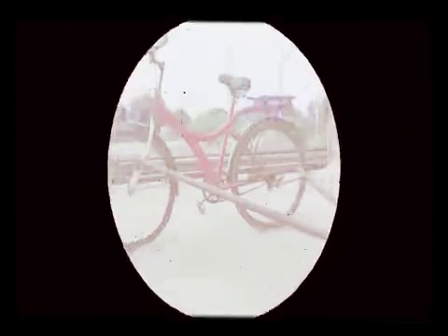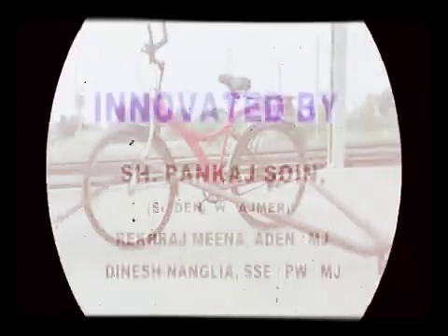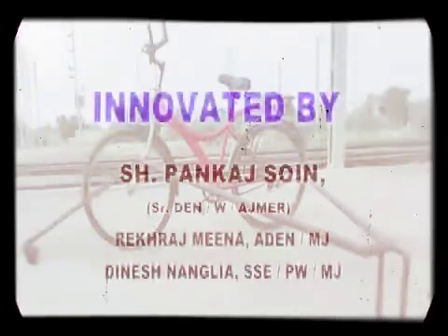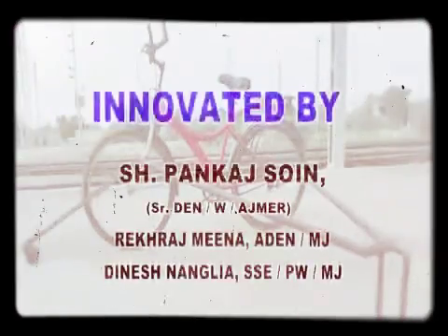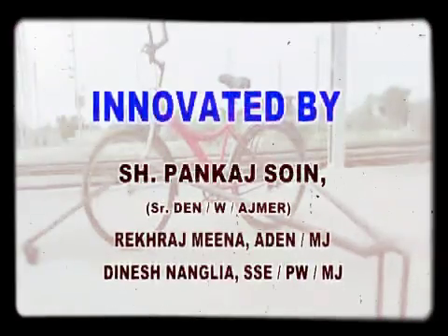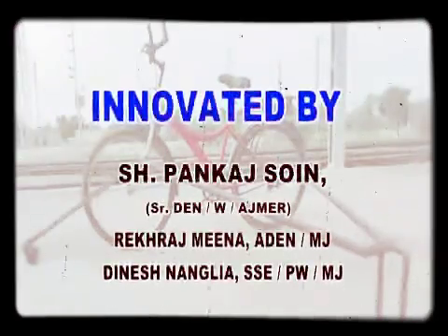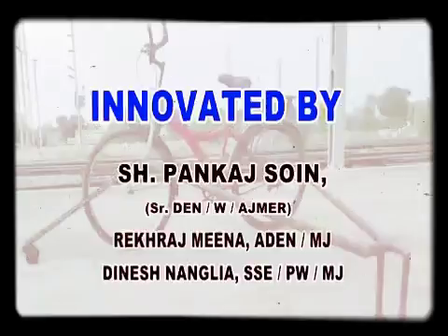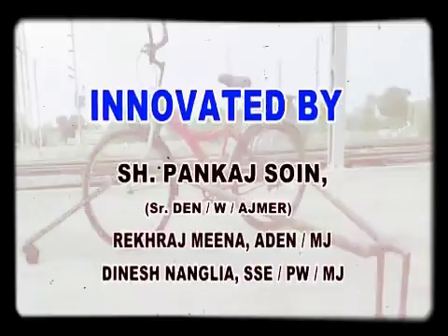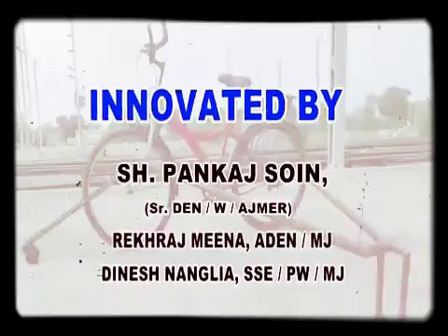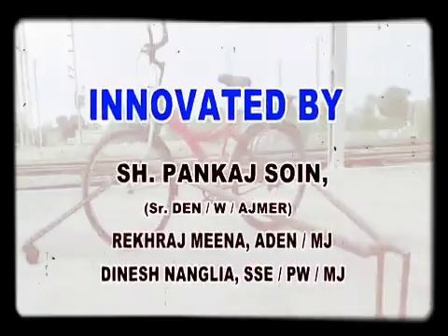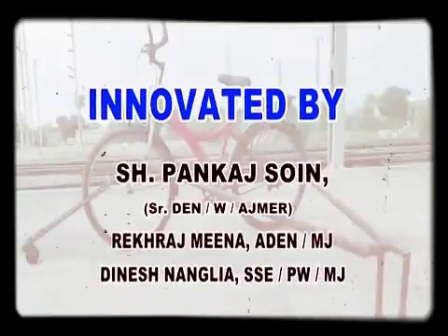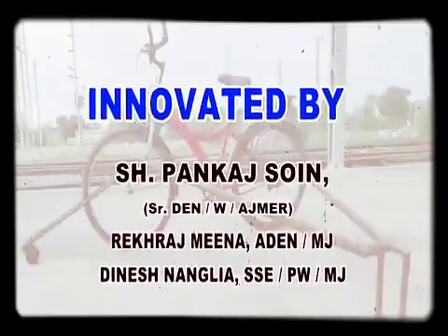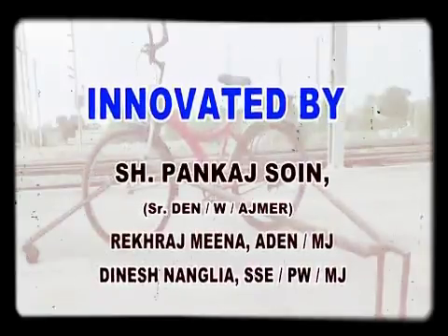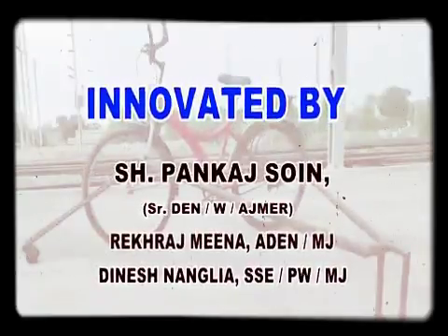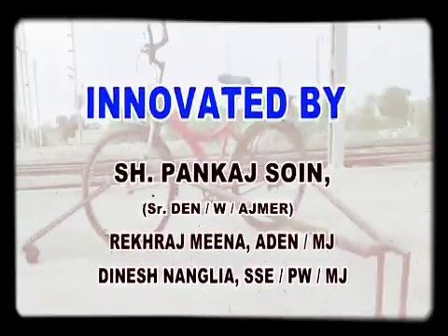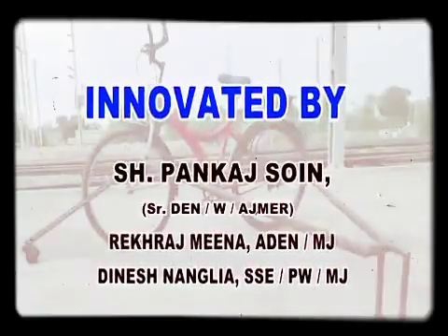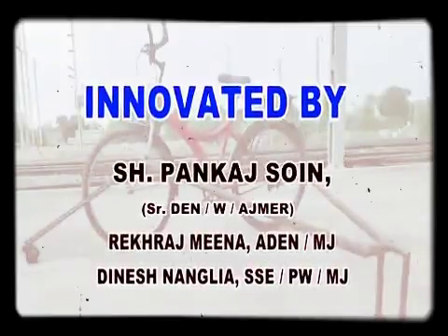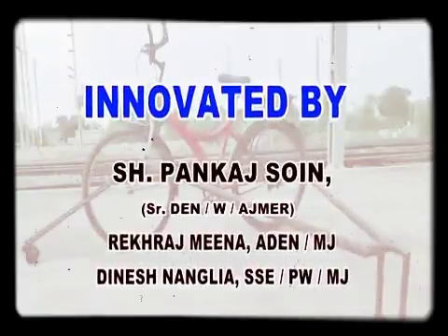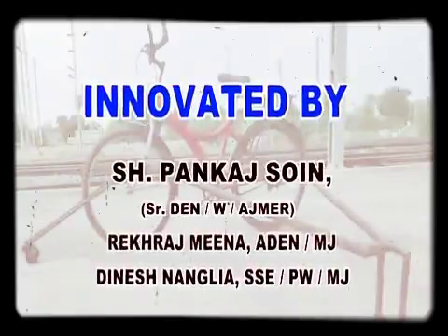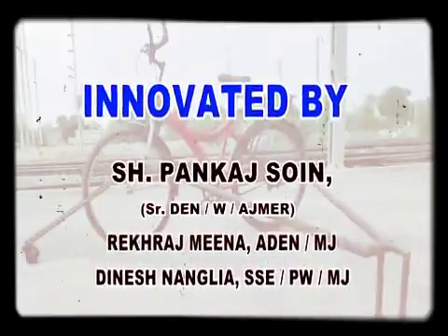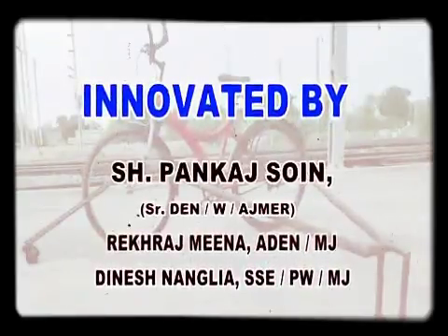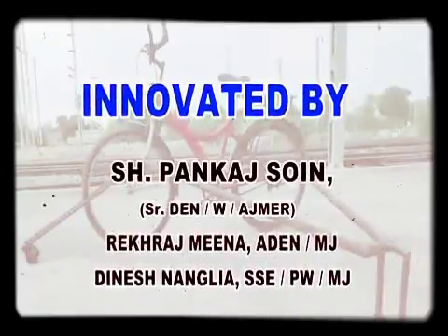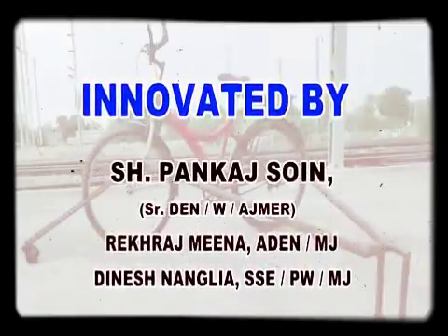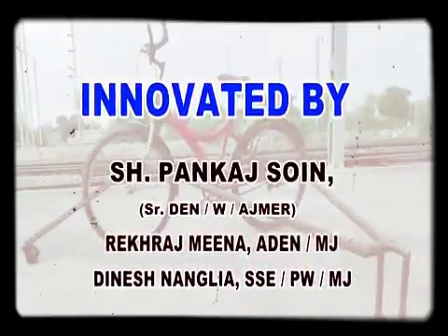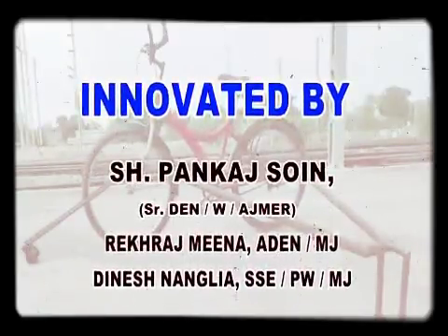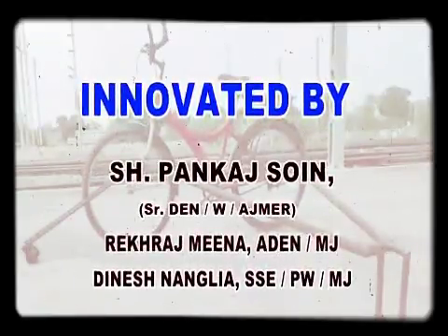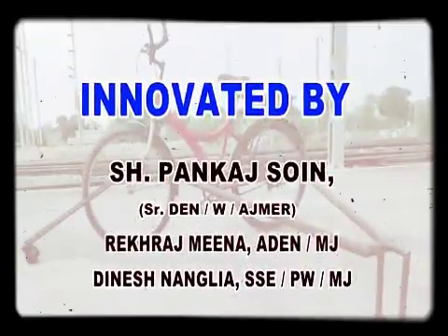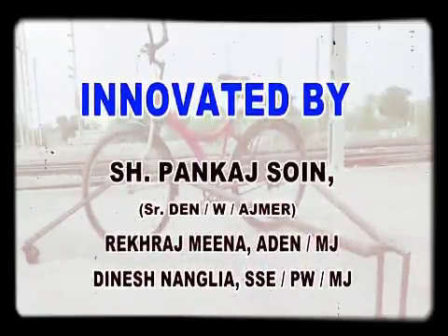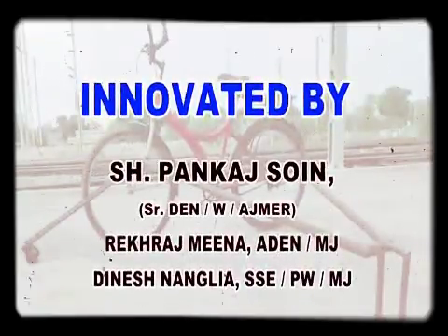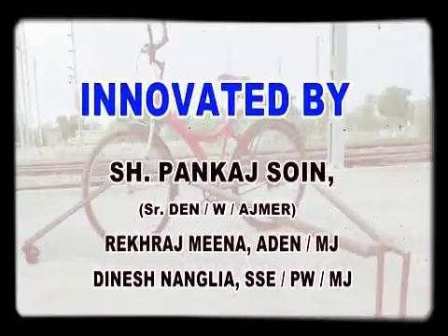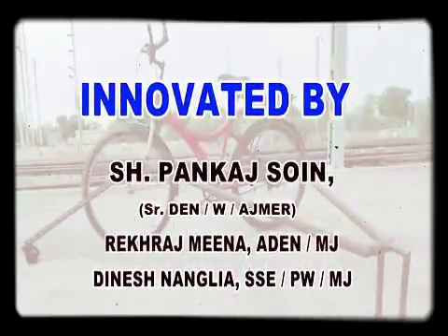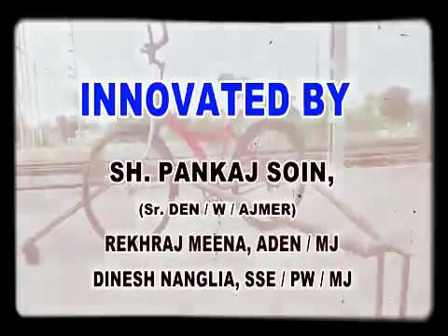At last, we would like to thank Mr. Pankaj Soin, Senior DN West Ajmer, for his guidance throughout the whole project.